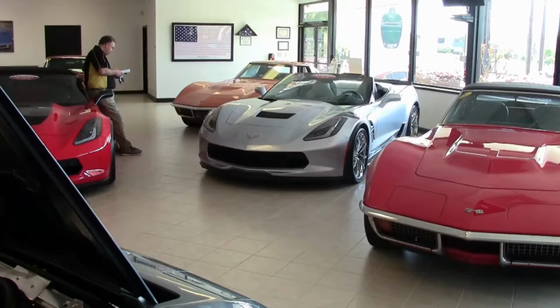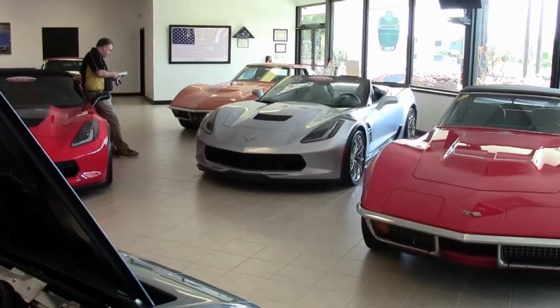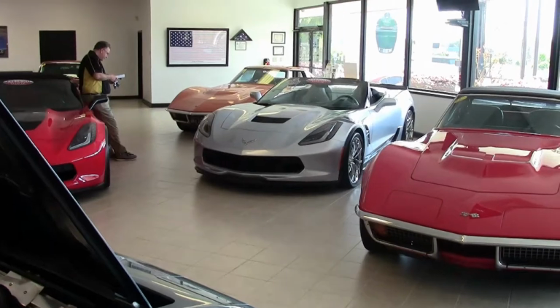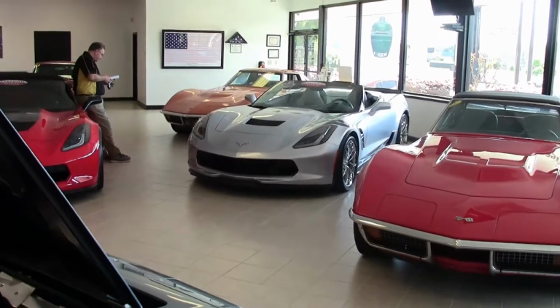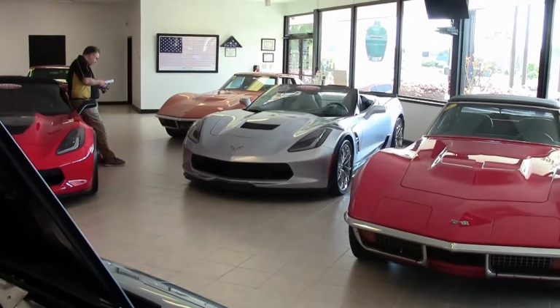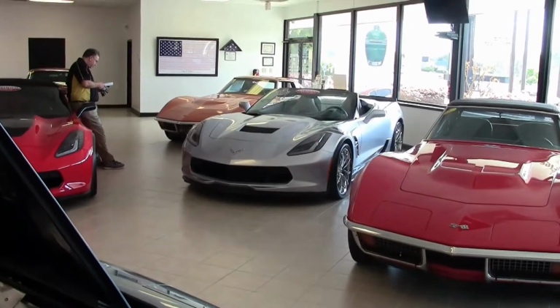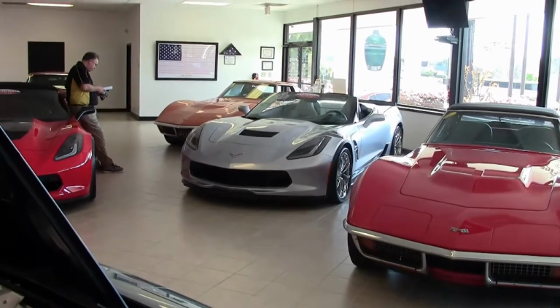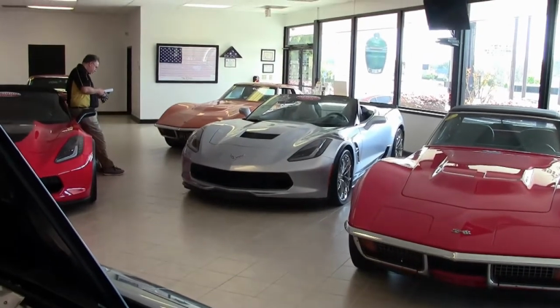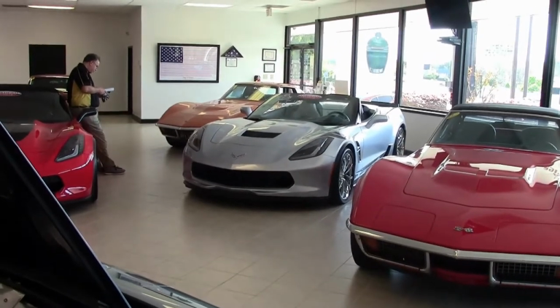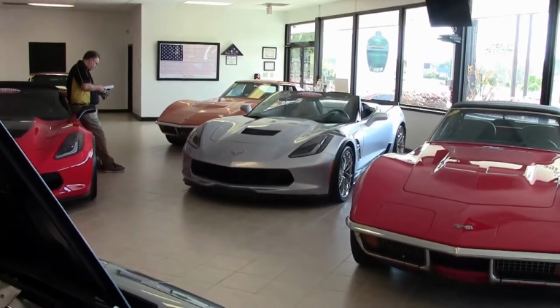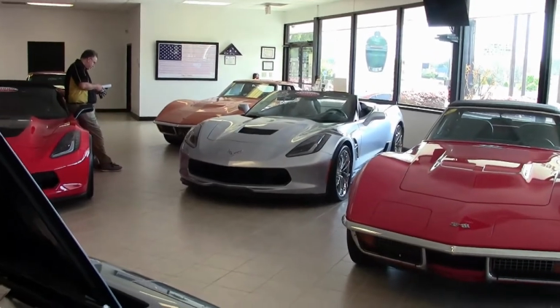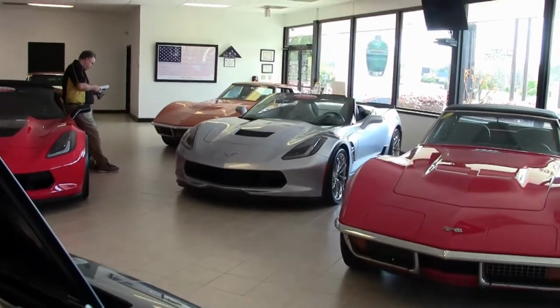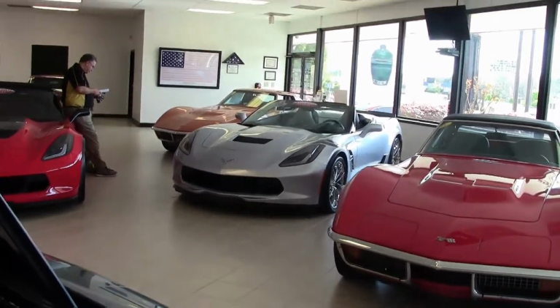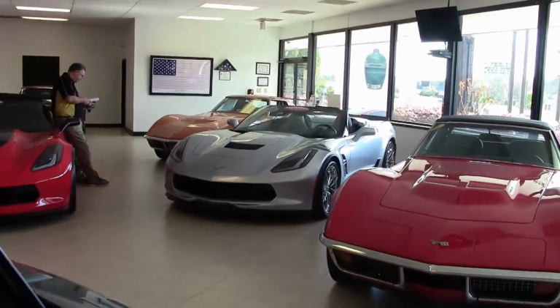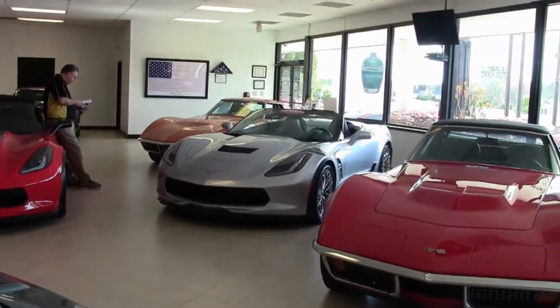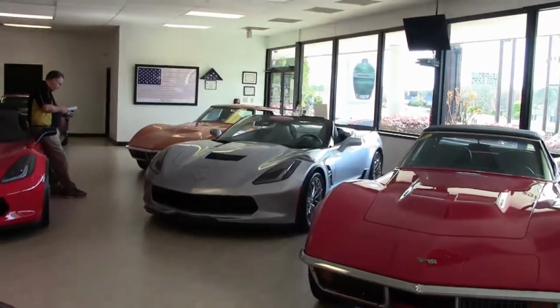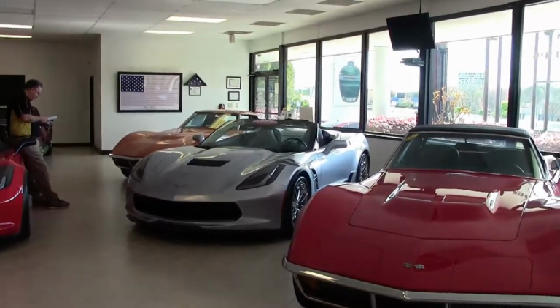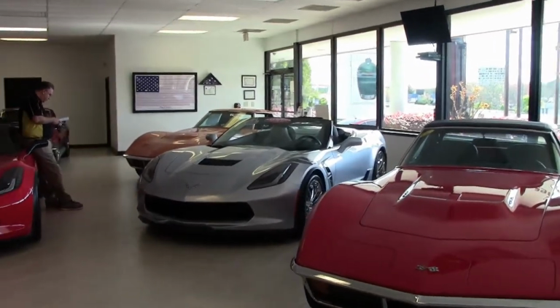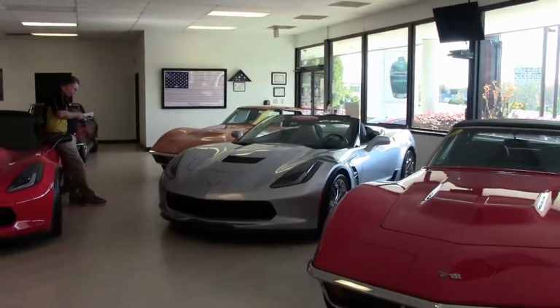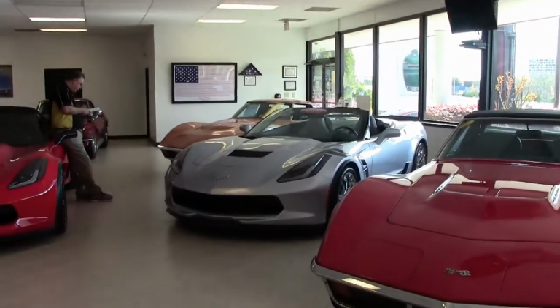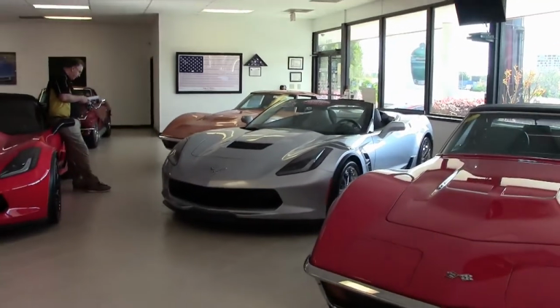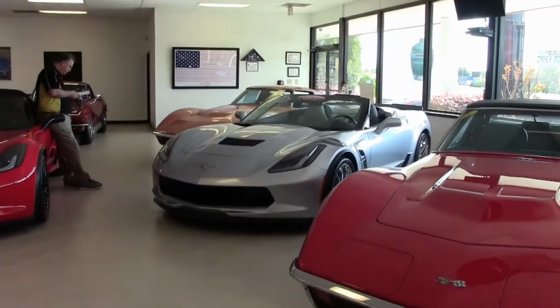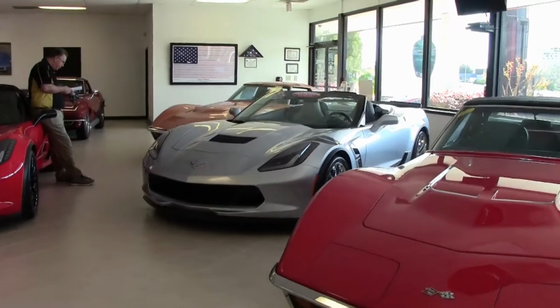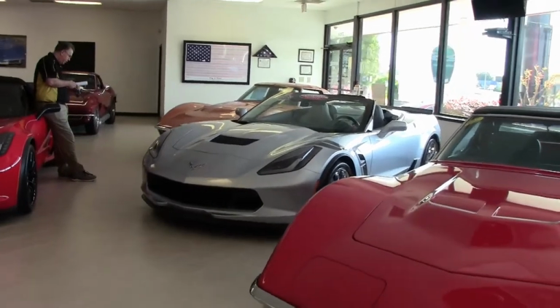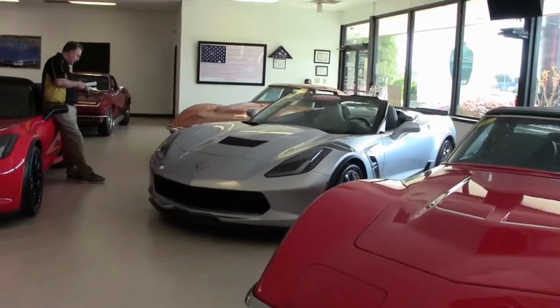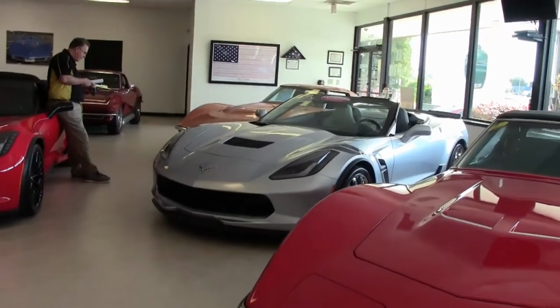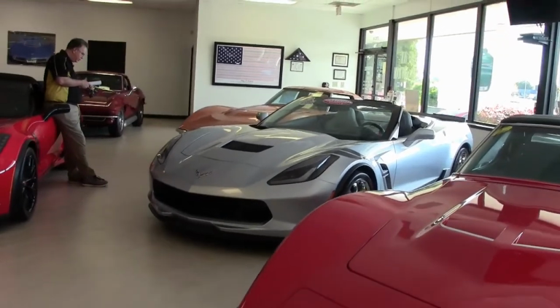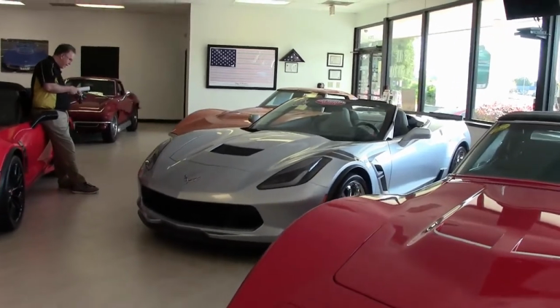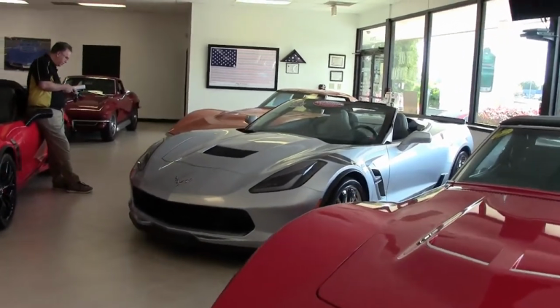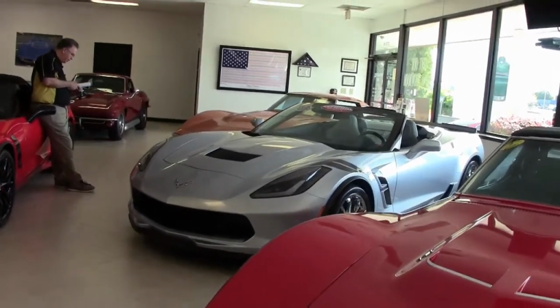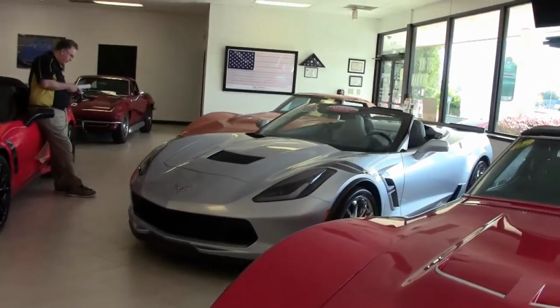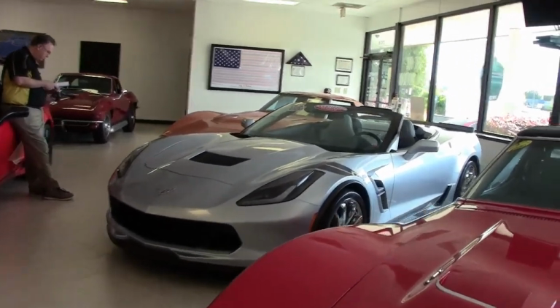2017 saw the return of the Grand Sport. Z06 and Z51 elements were combined with the LT1's naturally aspirated engine.